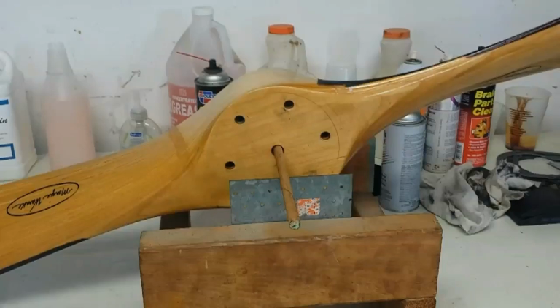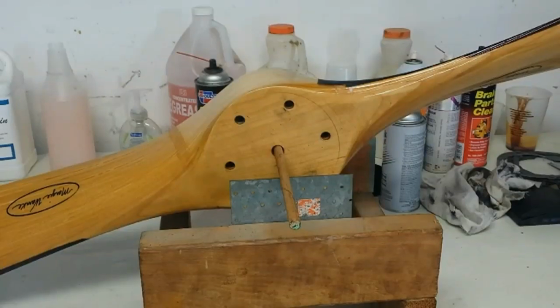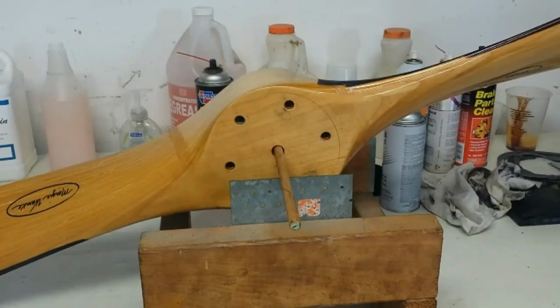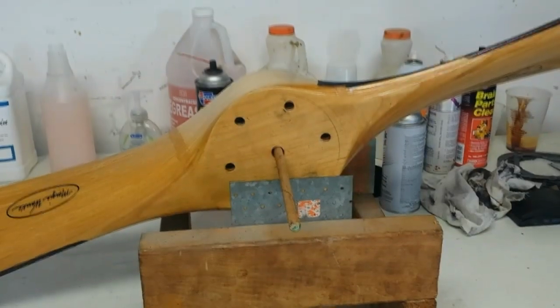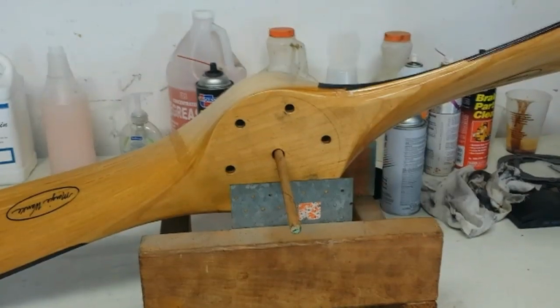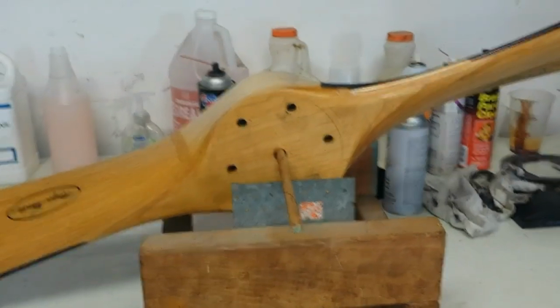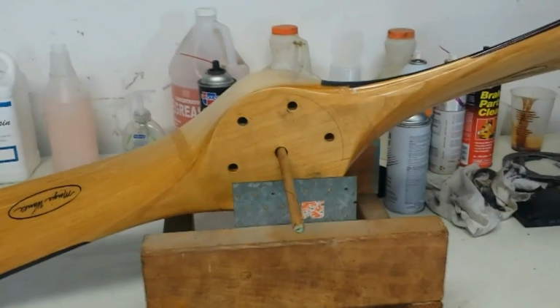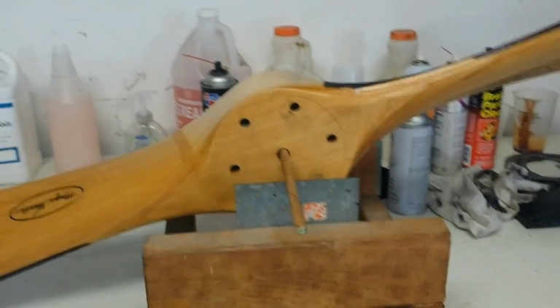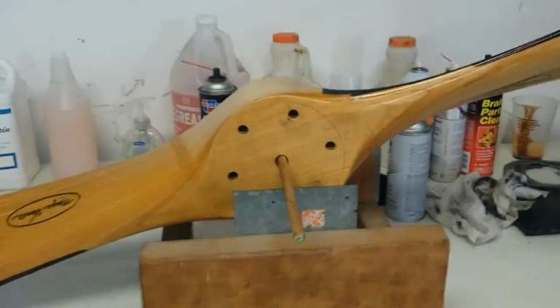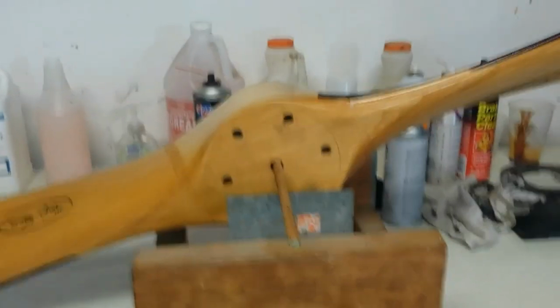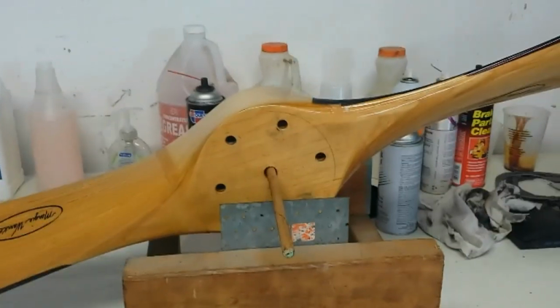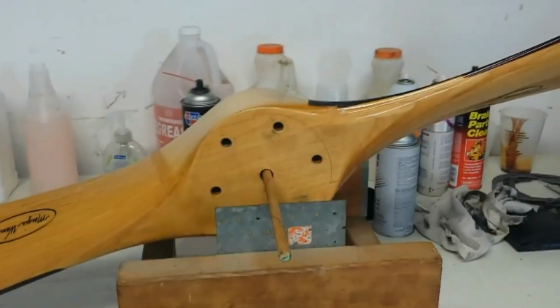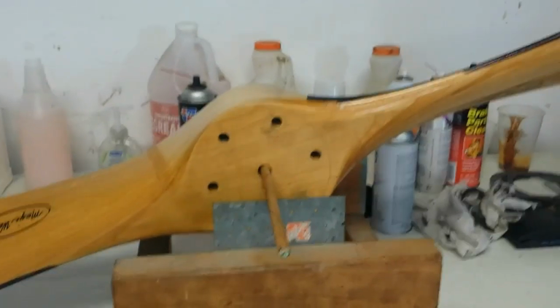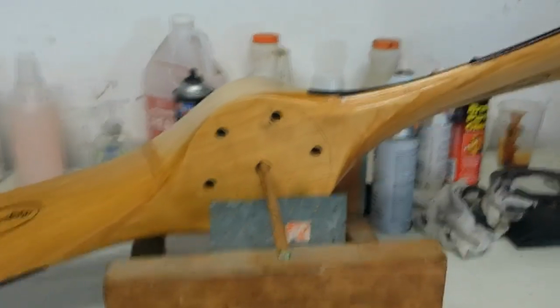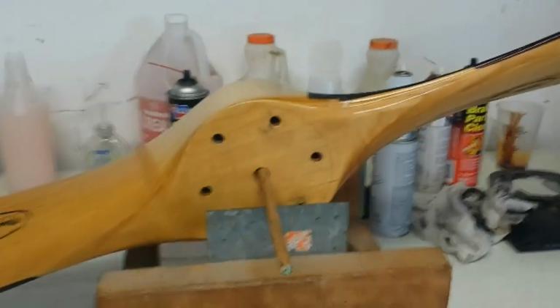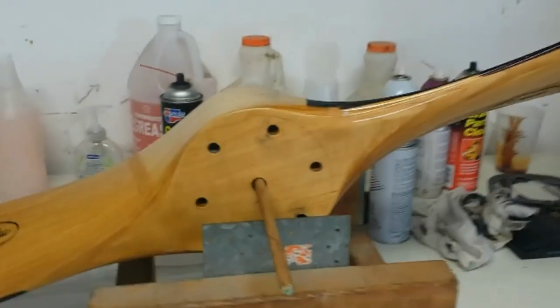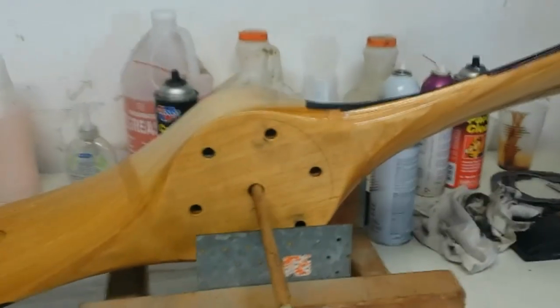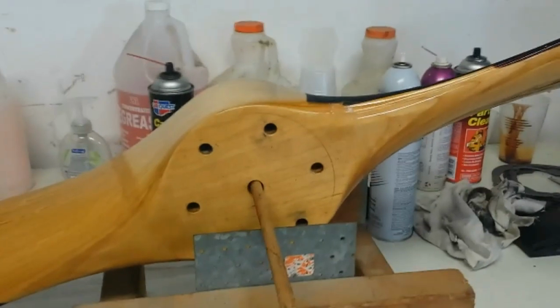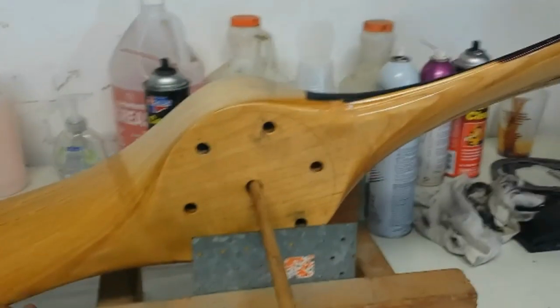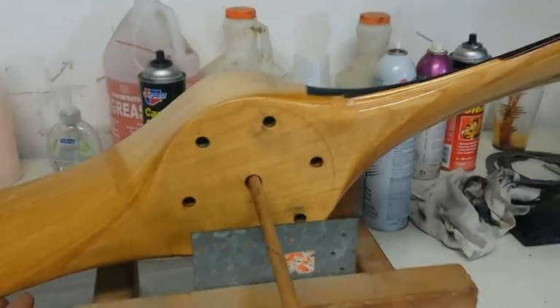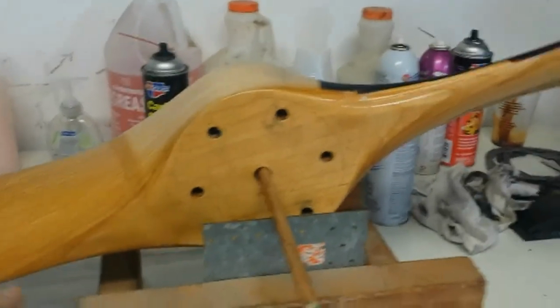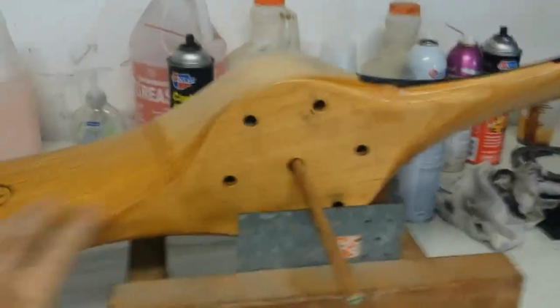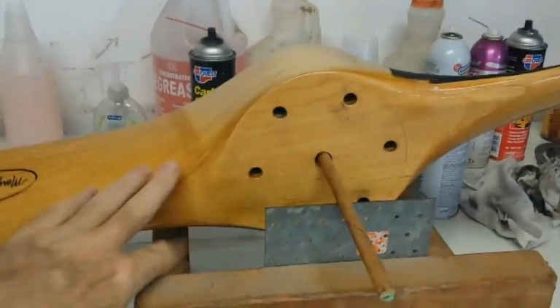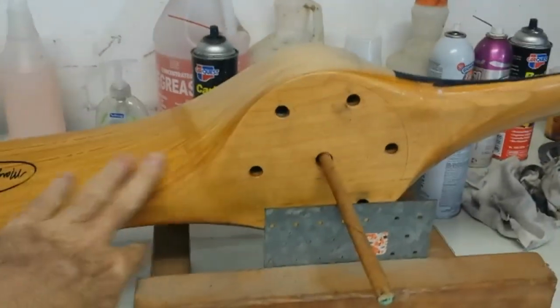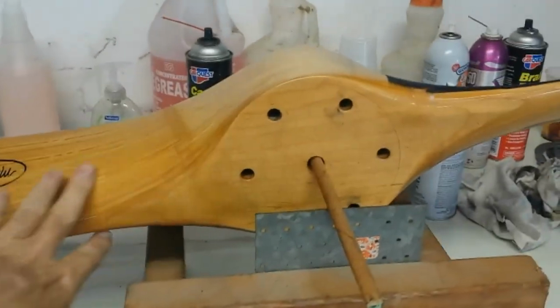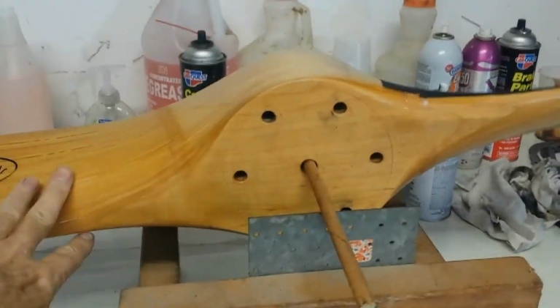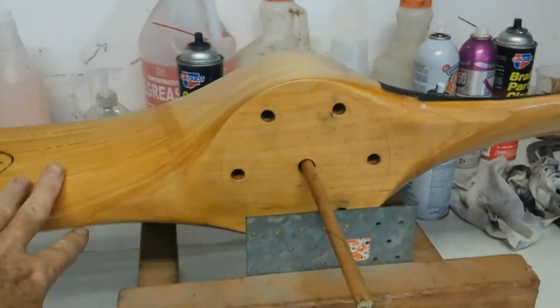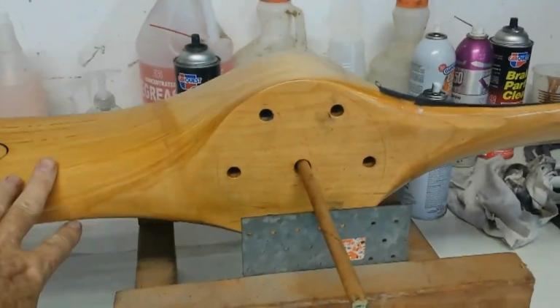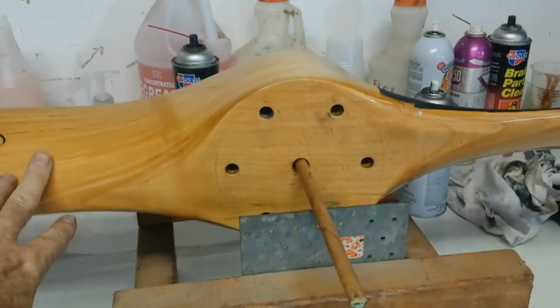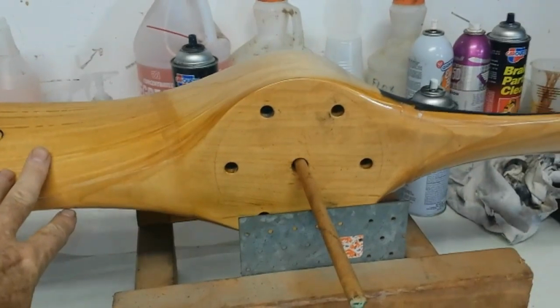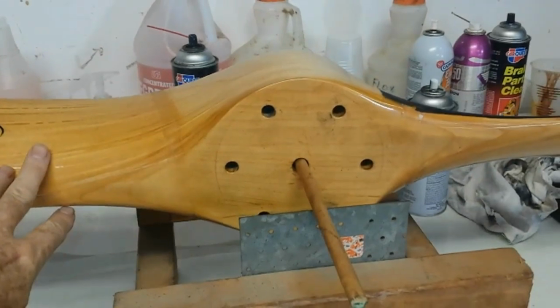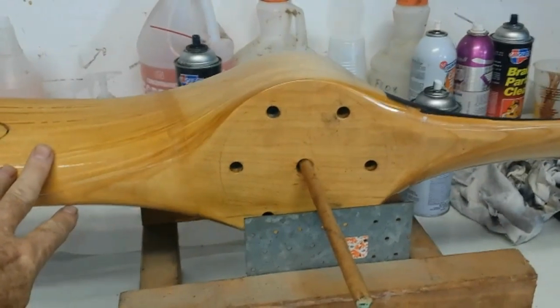Hi everybody. I started balancing my propeller and then realized maybe a video would be good for other people to understand.